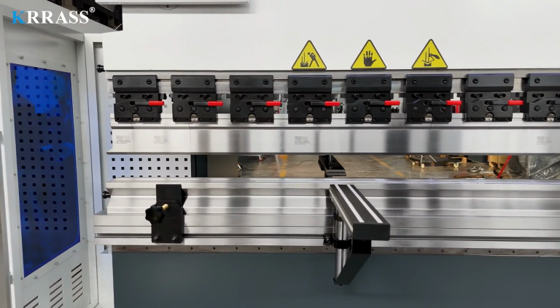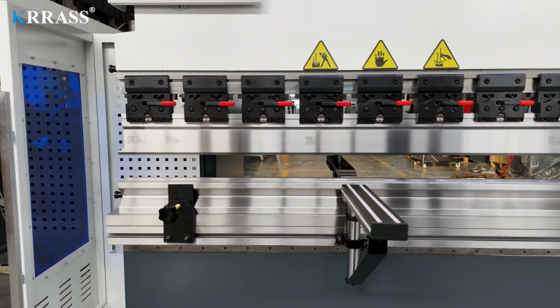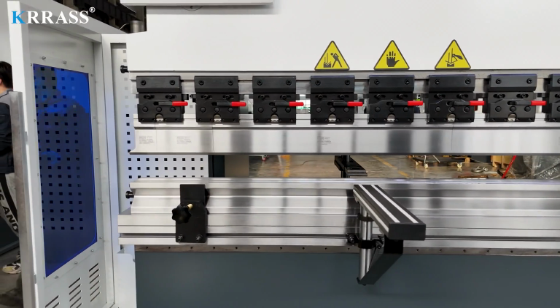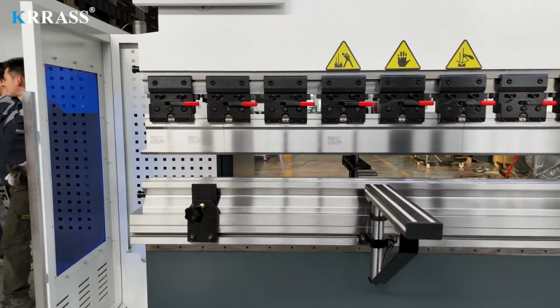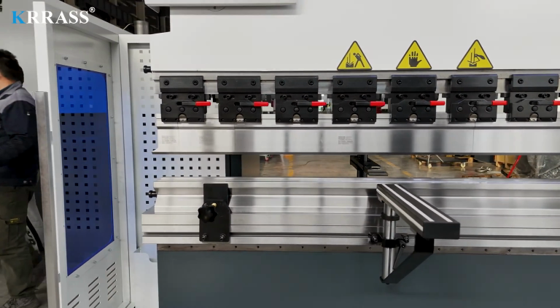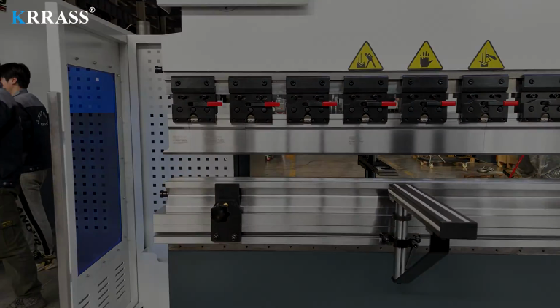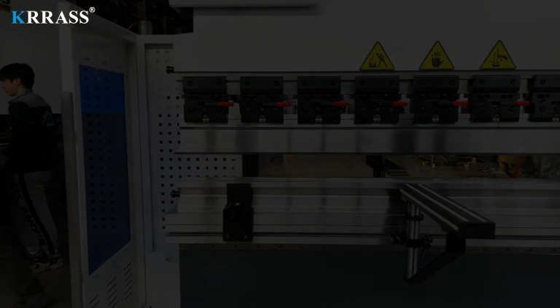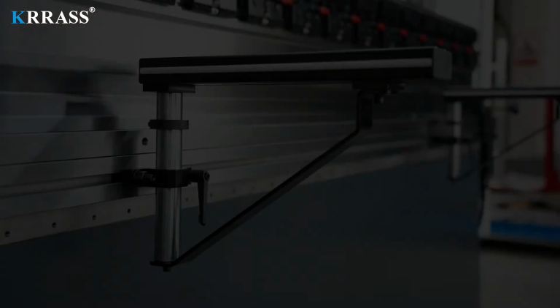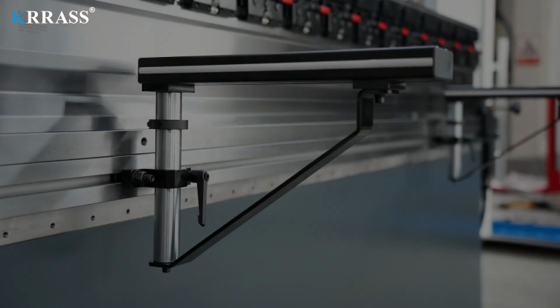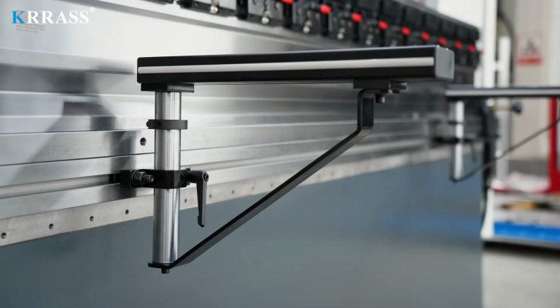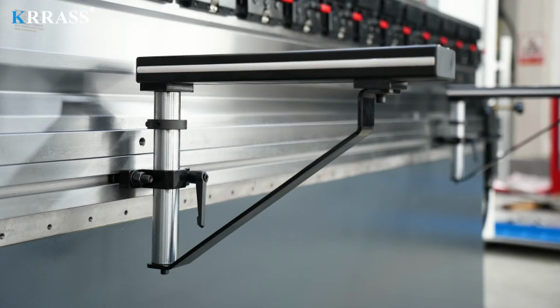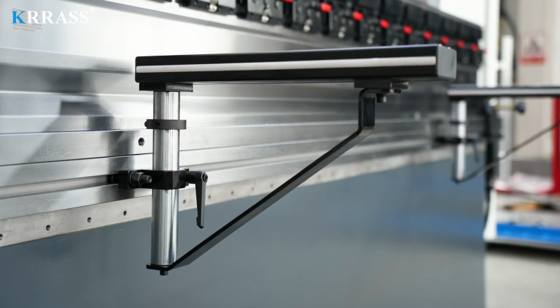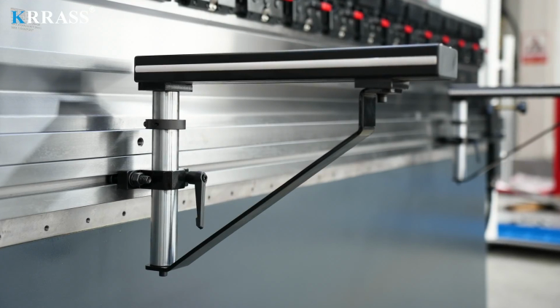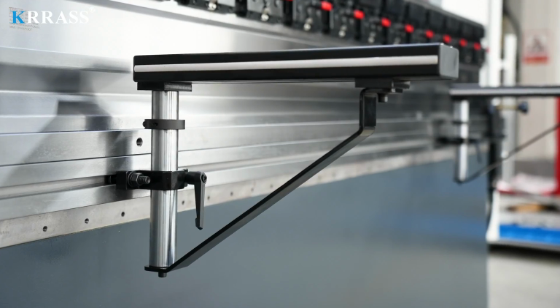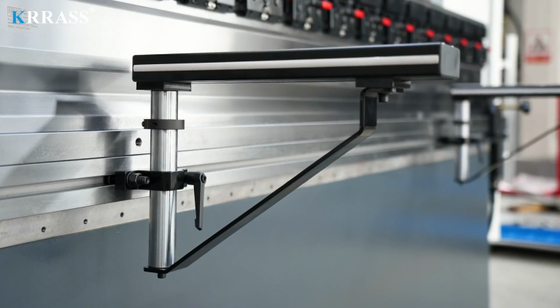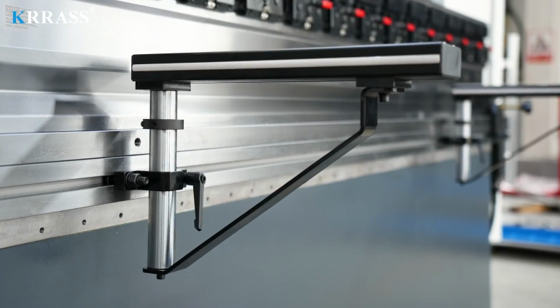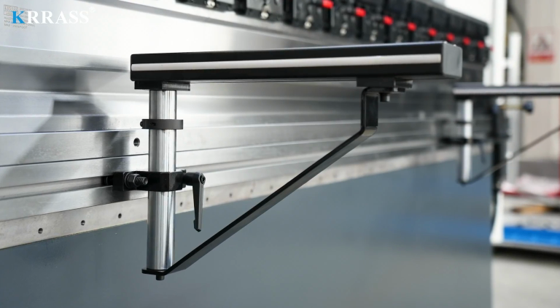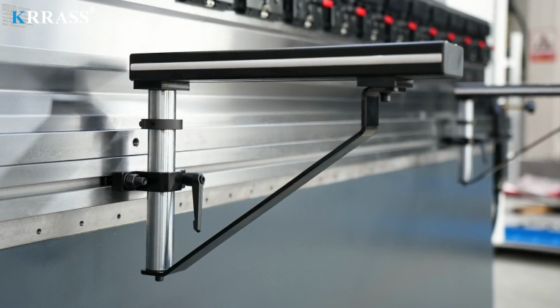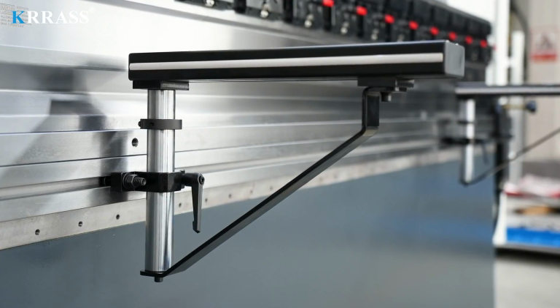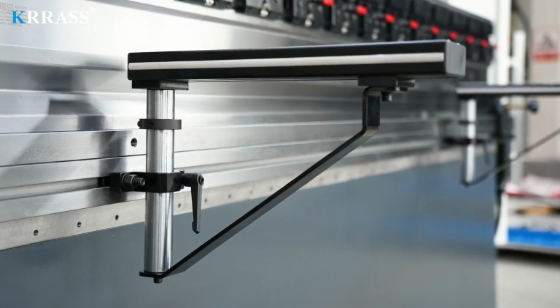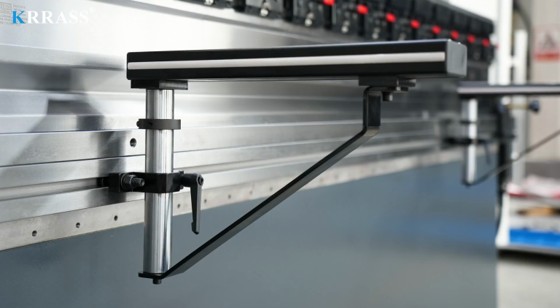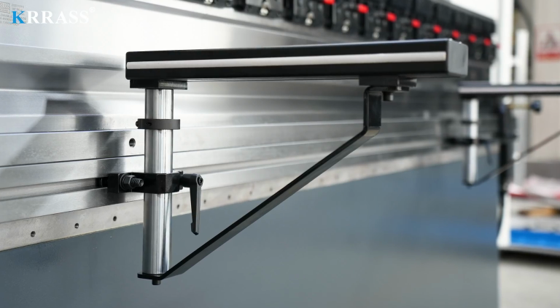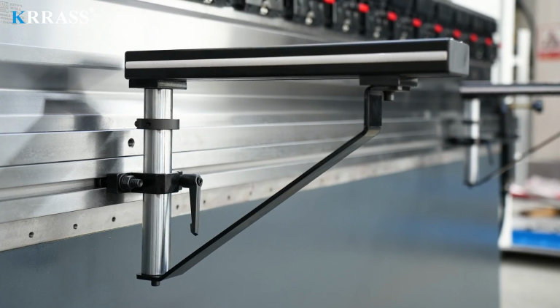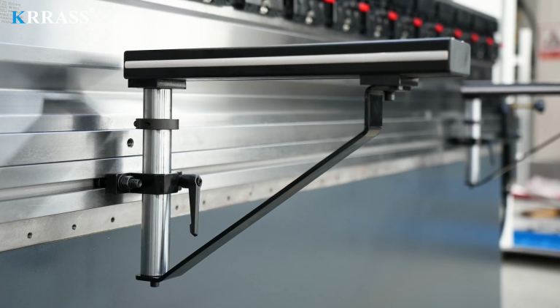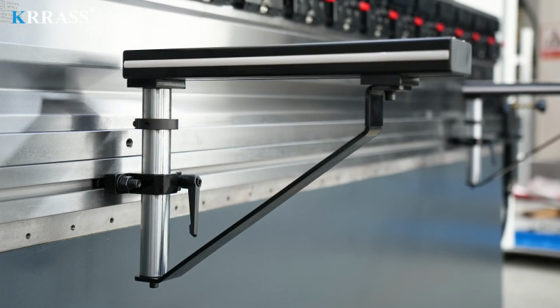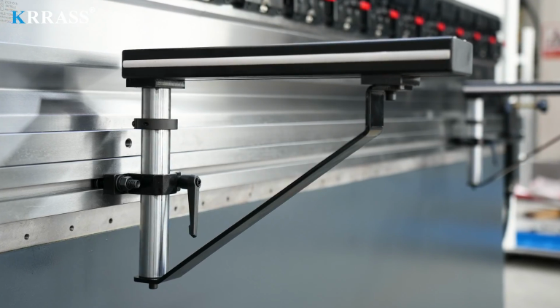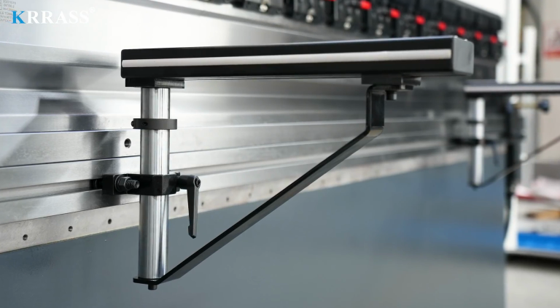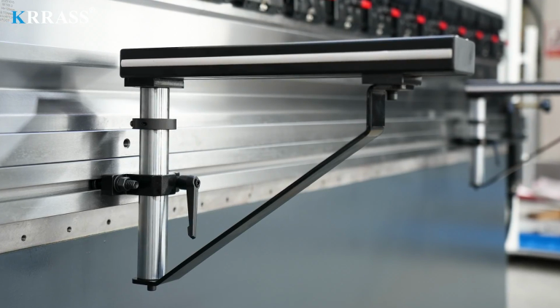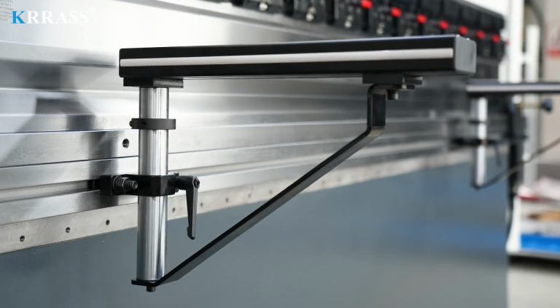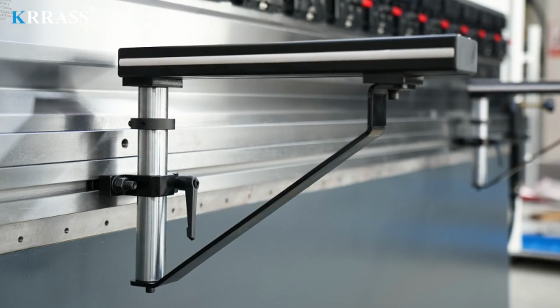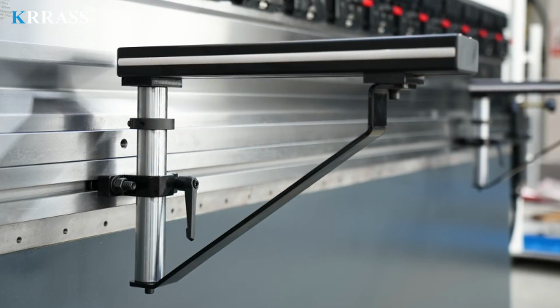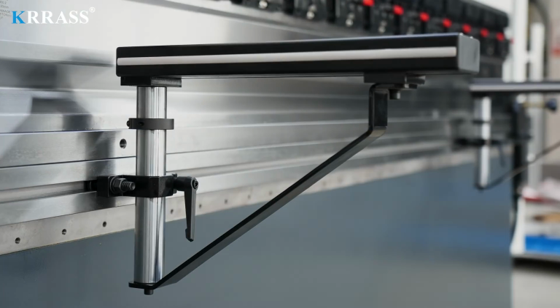The quick clamp tool is easy to use and can quickly and easily change the tooling. When bending larger plates, the liftable front support bracket can effectively help support the workpiece.